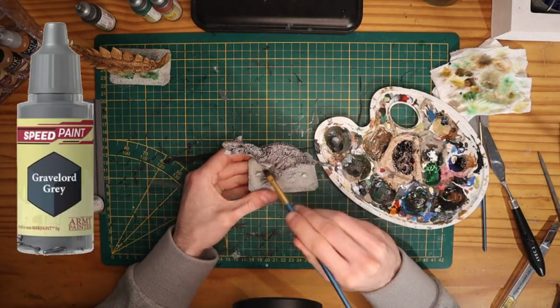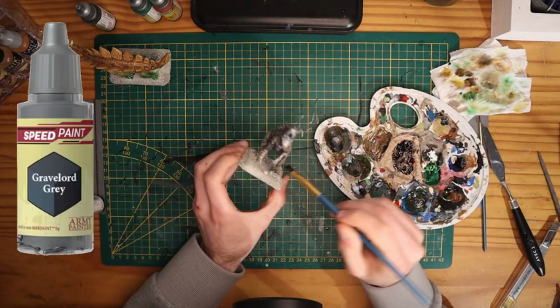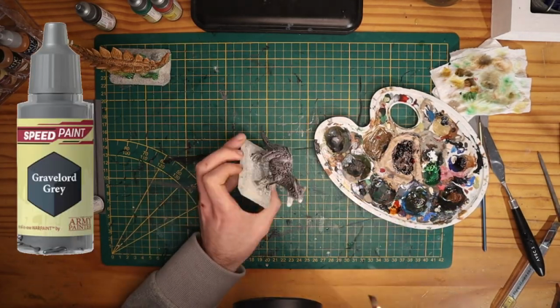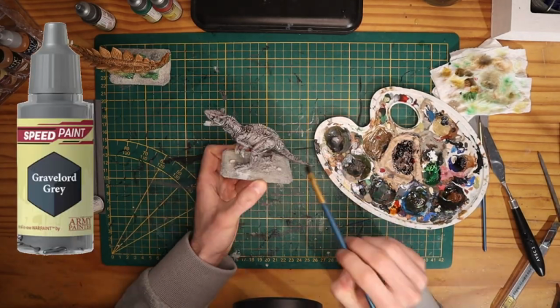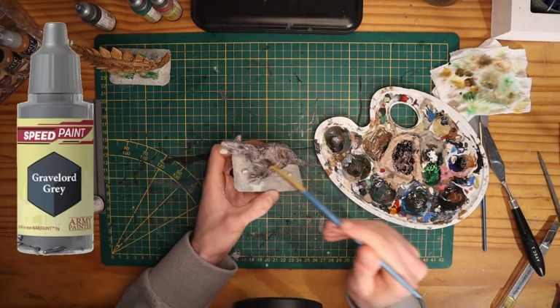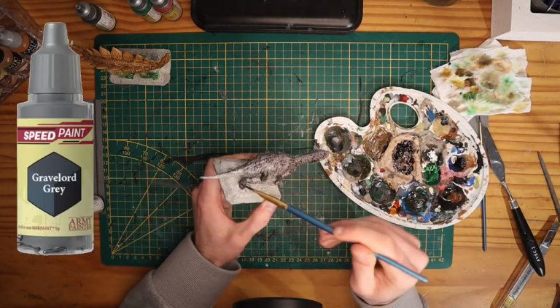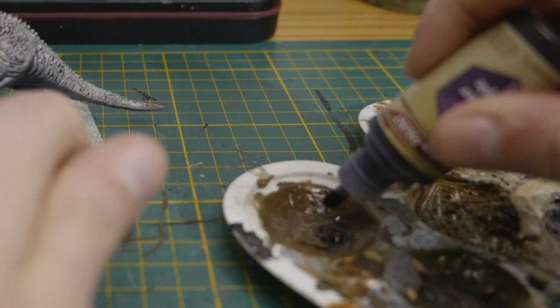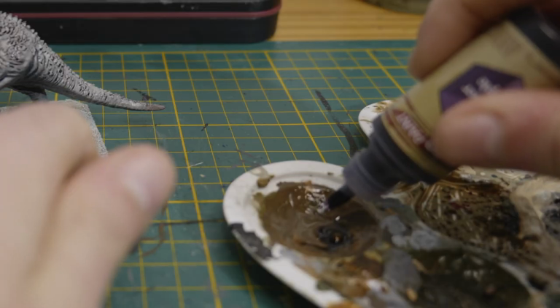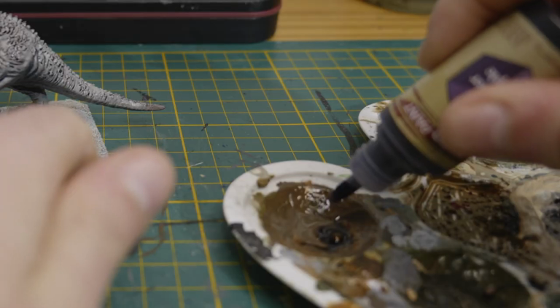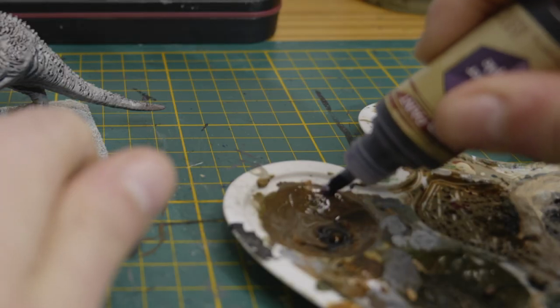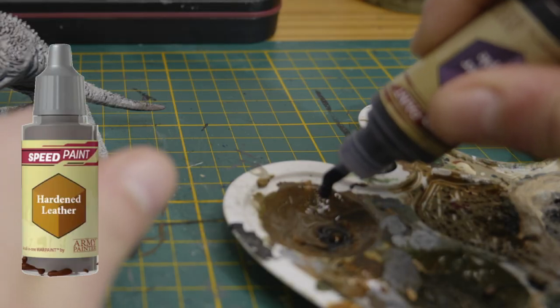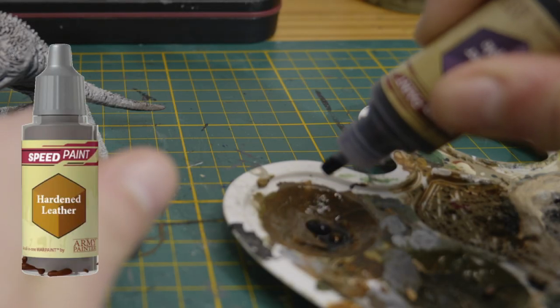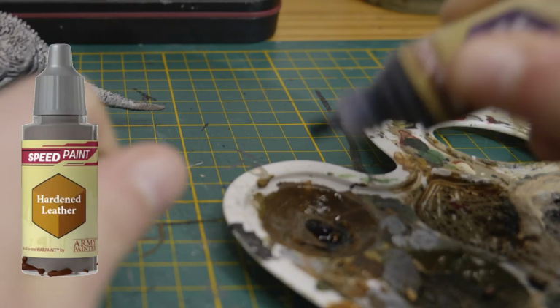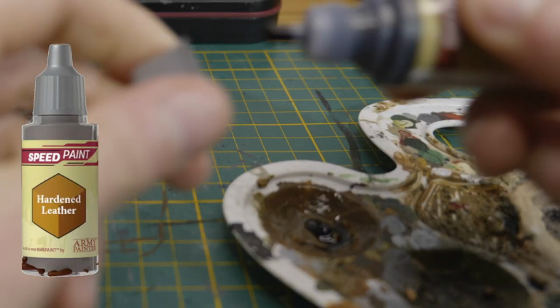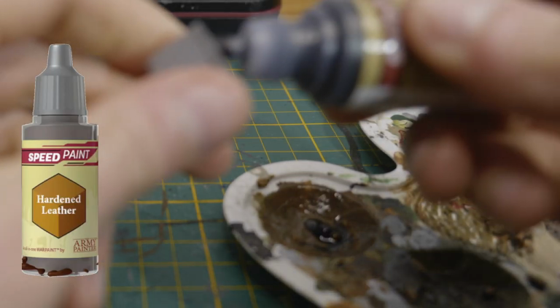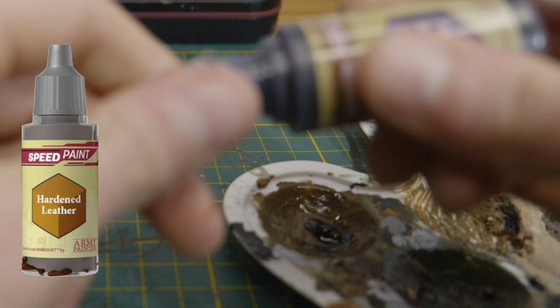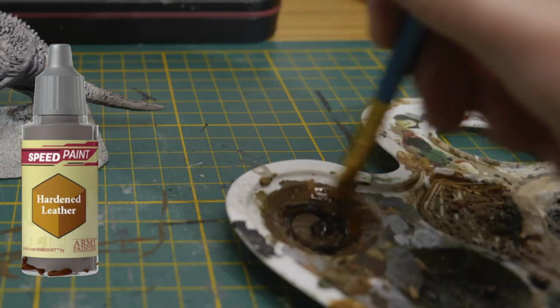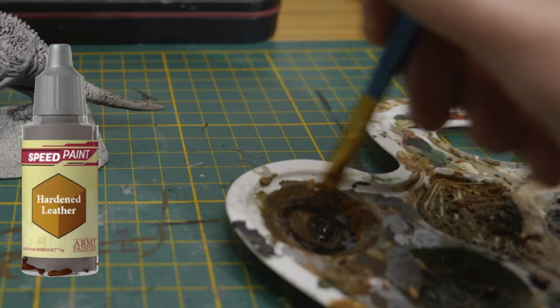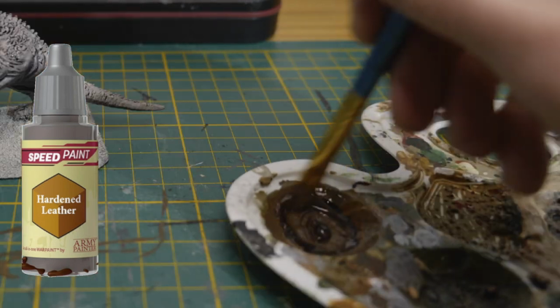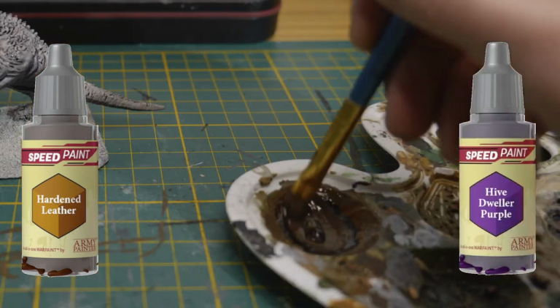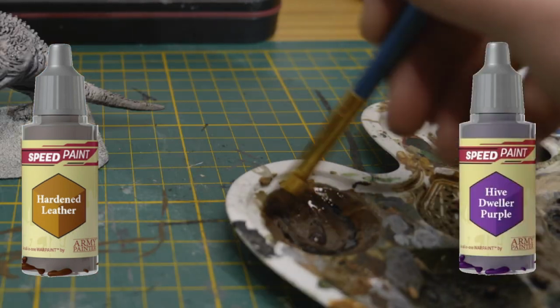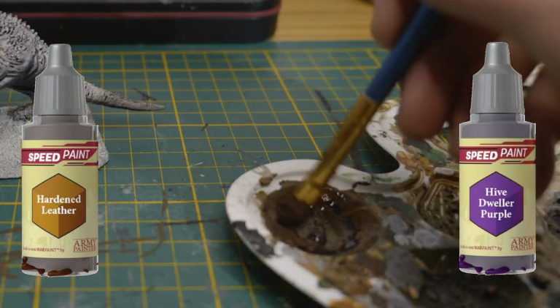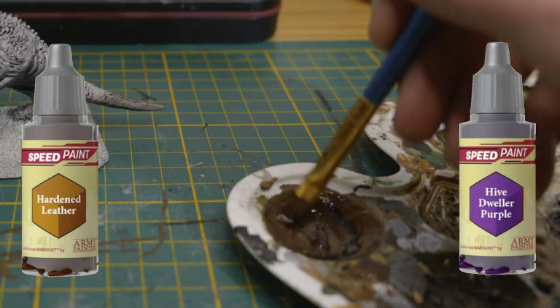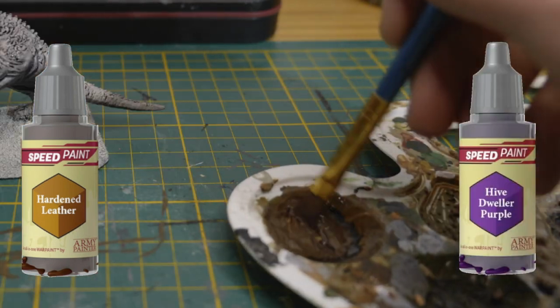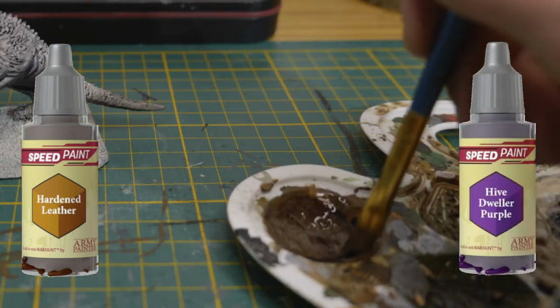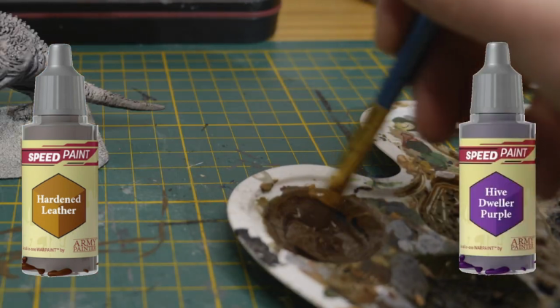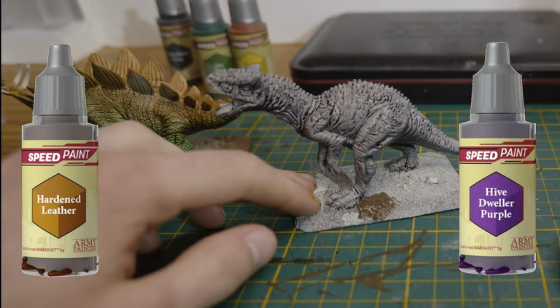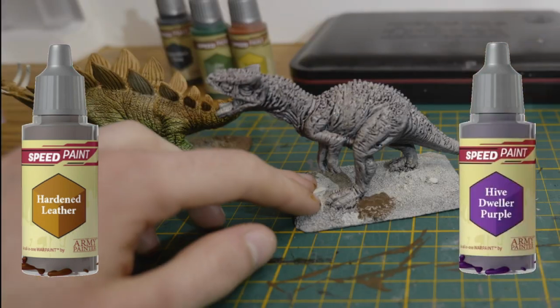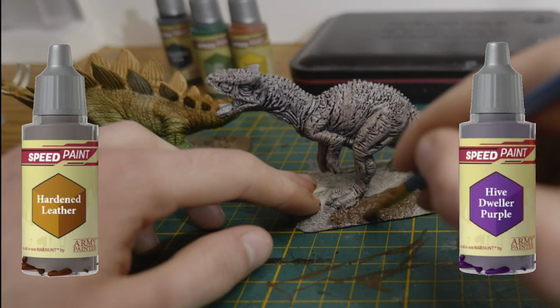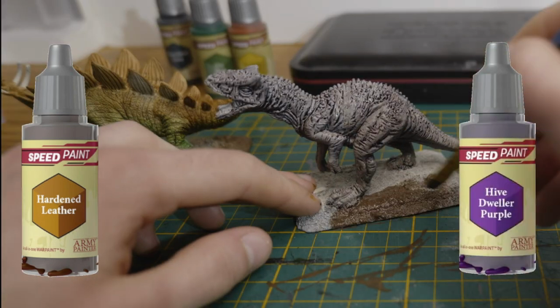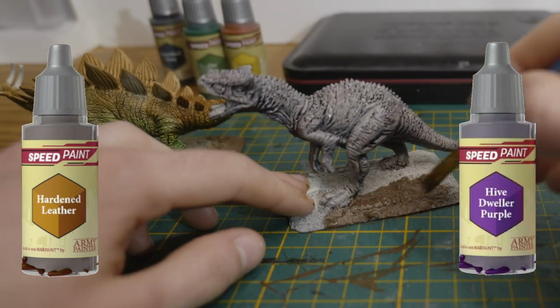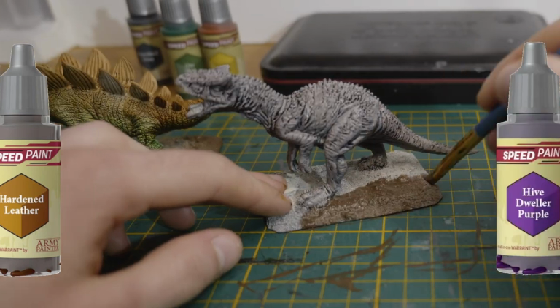To paint the bases I once again used Hardened Leather, mixed with a drop of Hive Dweller Purple to add some variation in the colors.